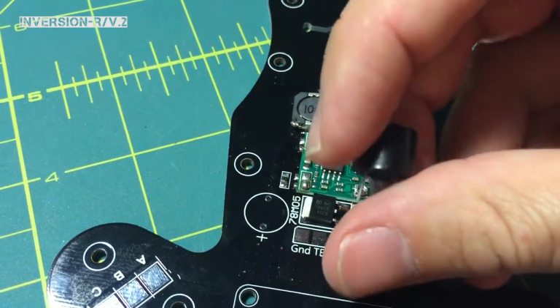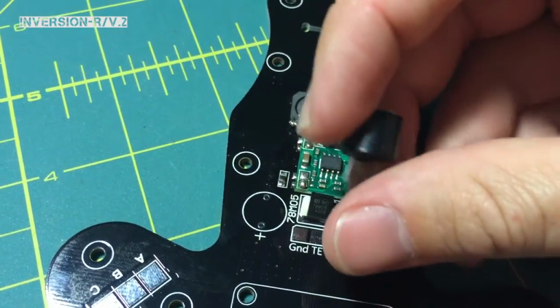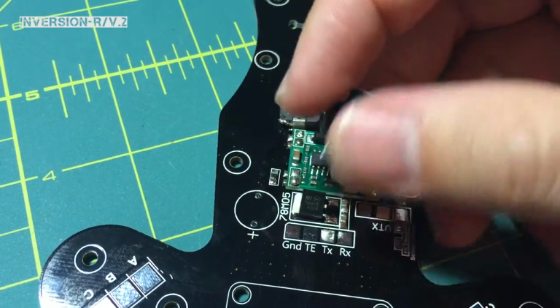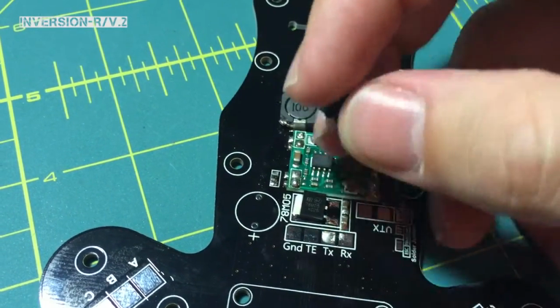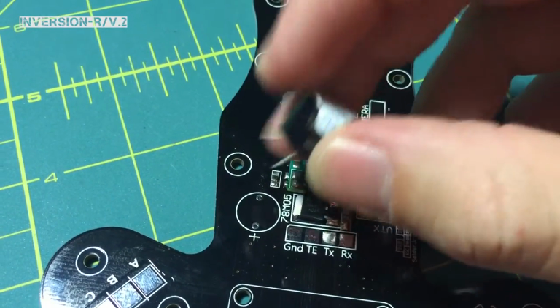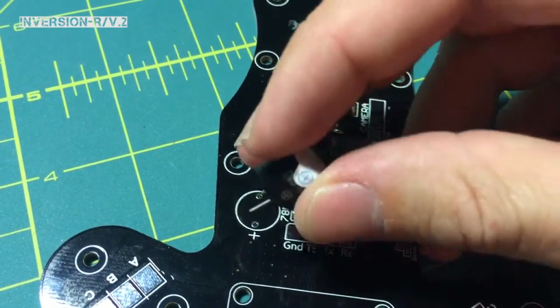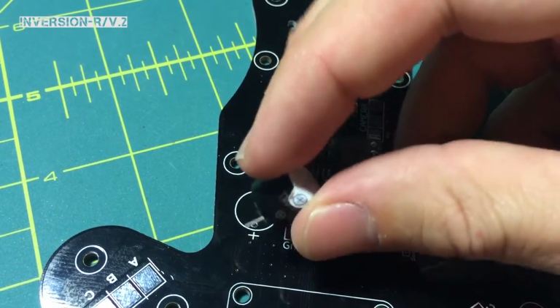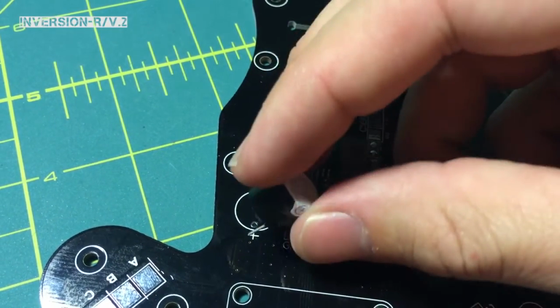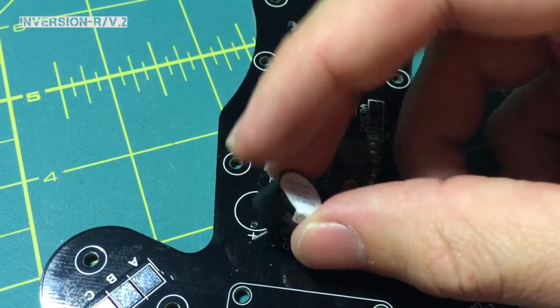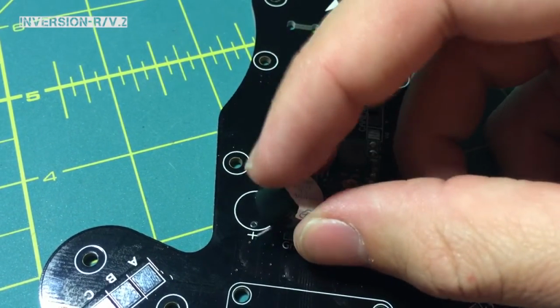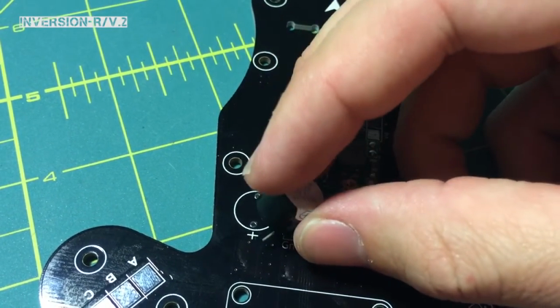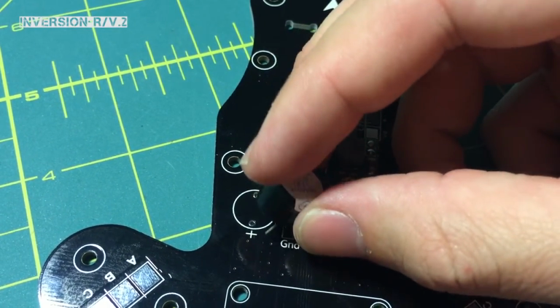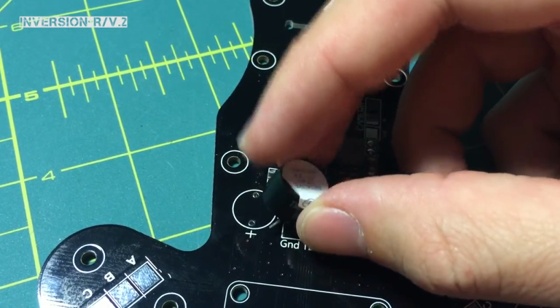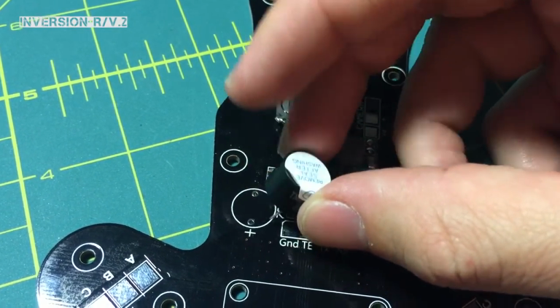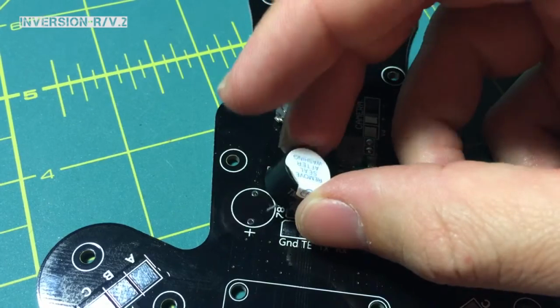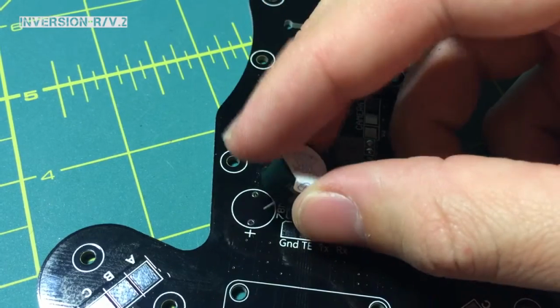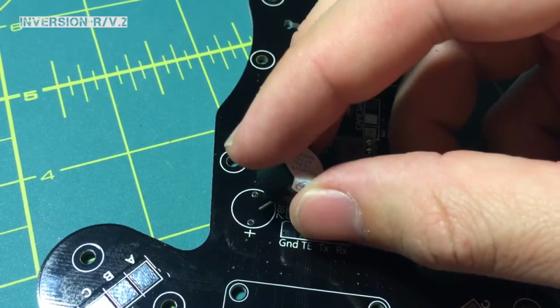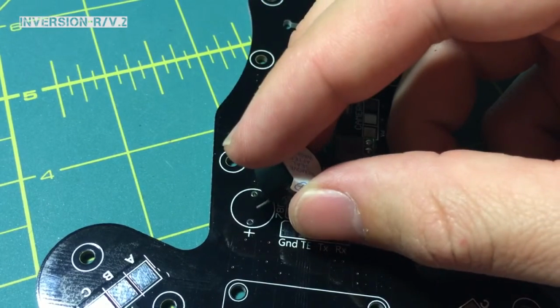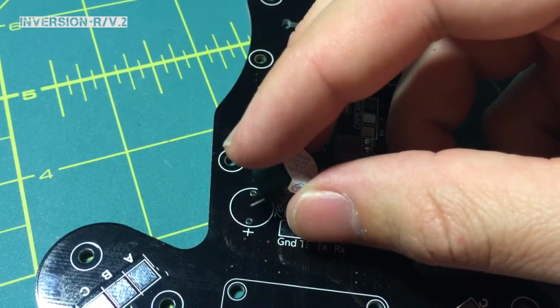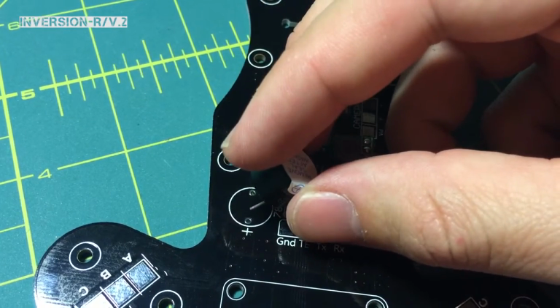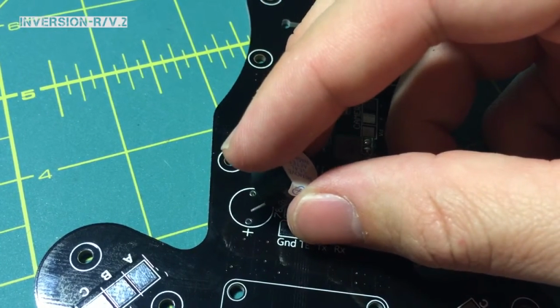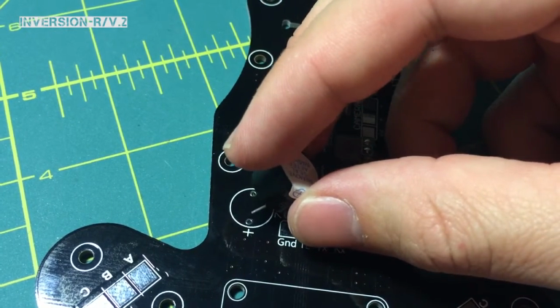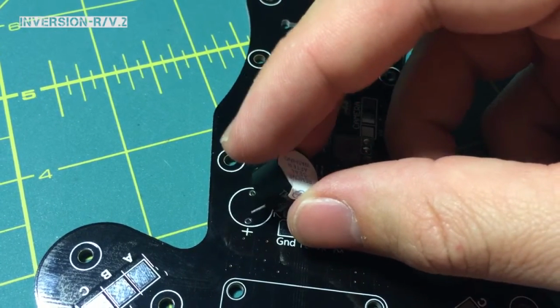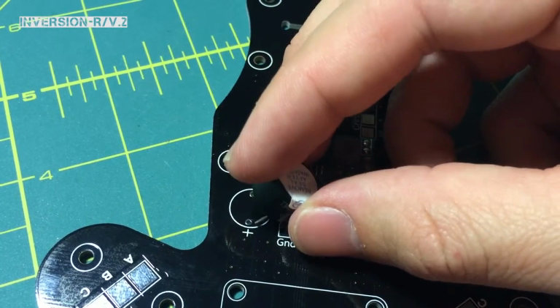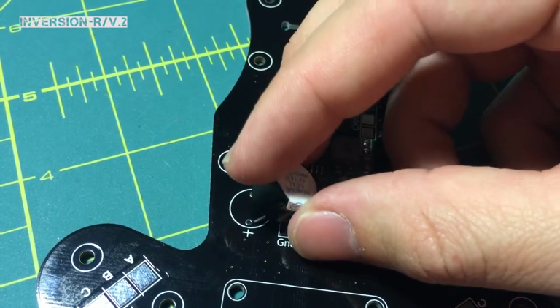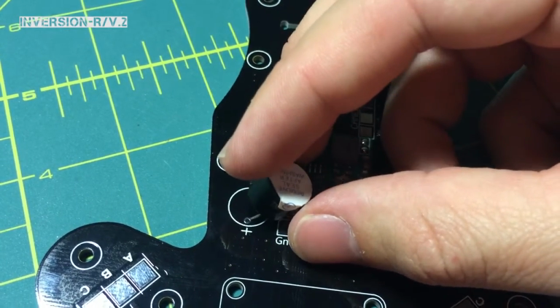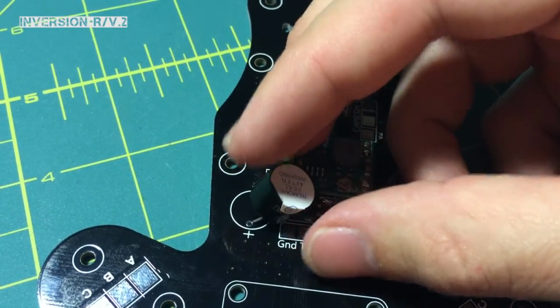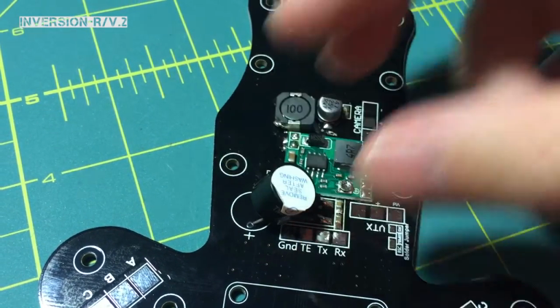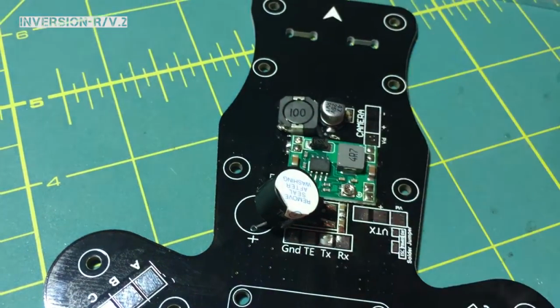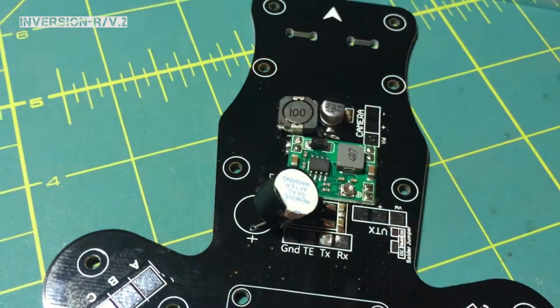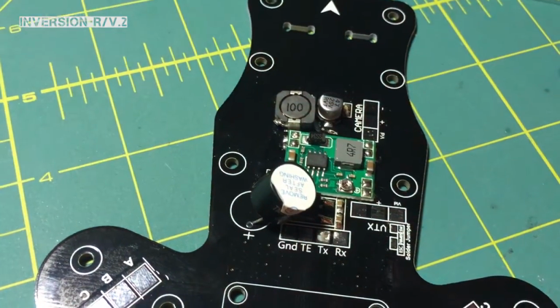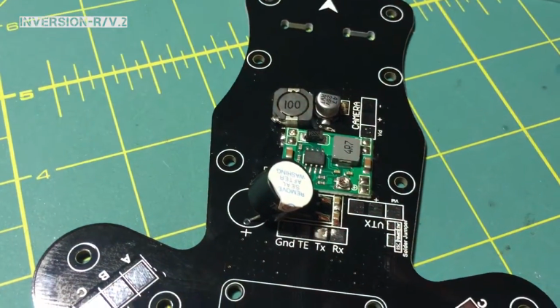Anyways, you're just going to slide it in there, flip it over, and solder those pins on. I'm going to do that and I'll be right back.